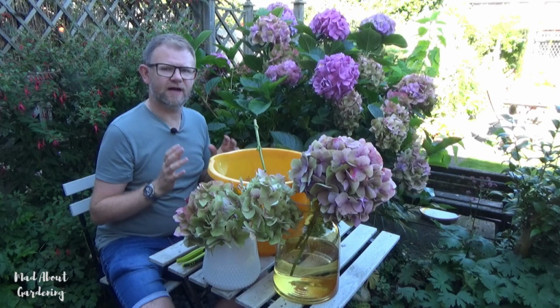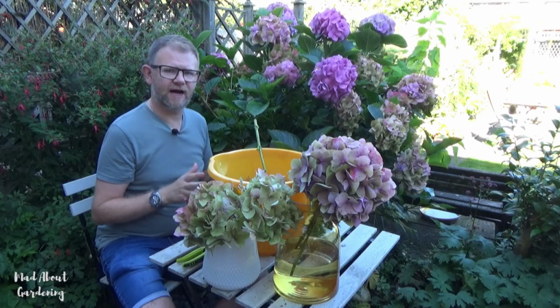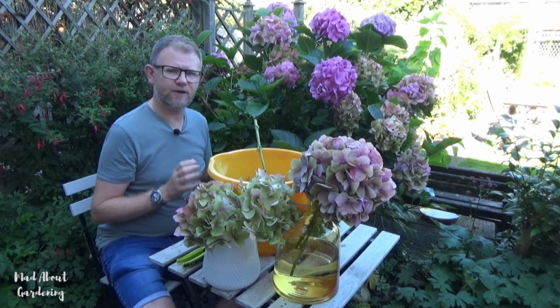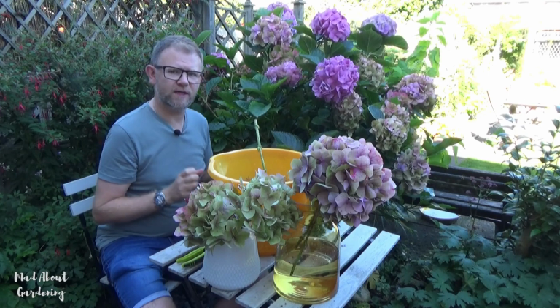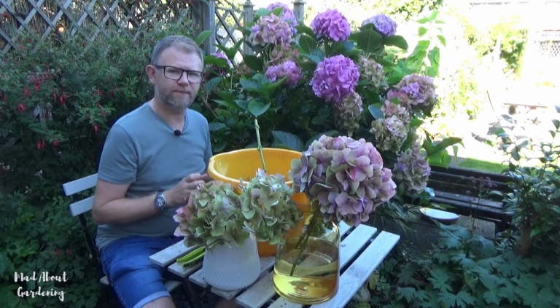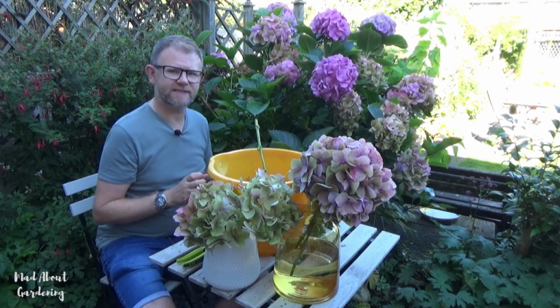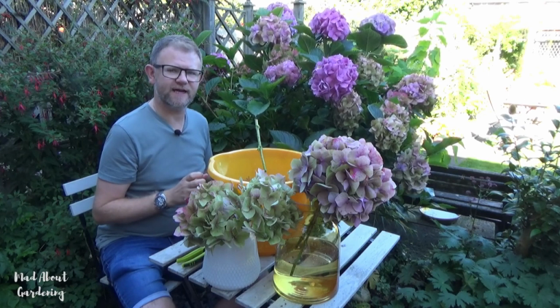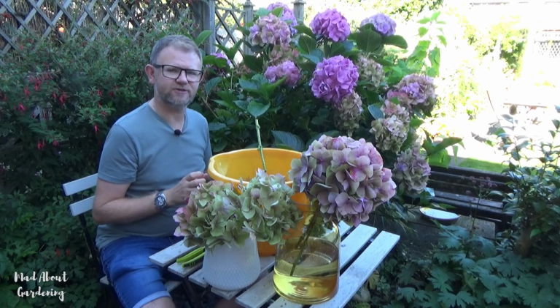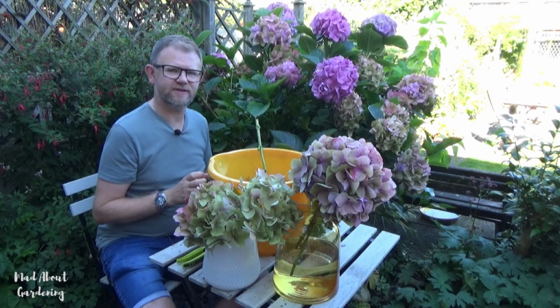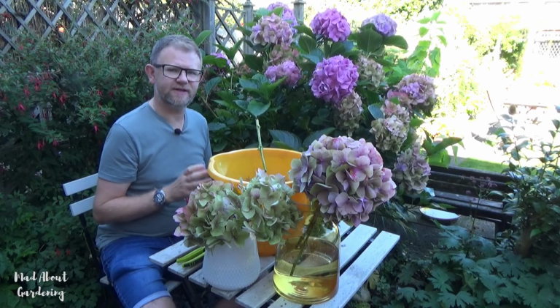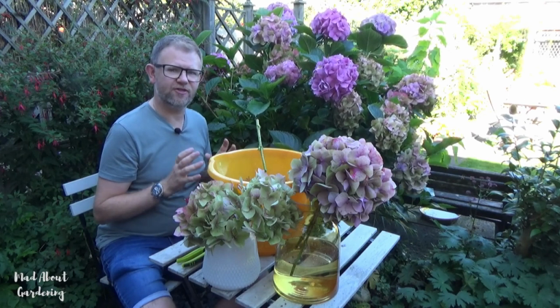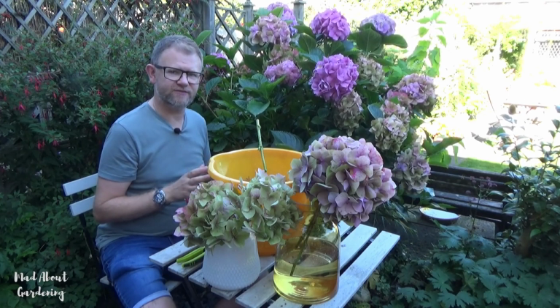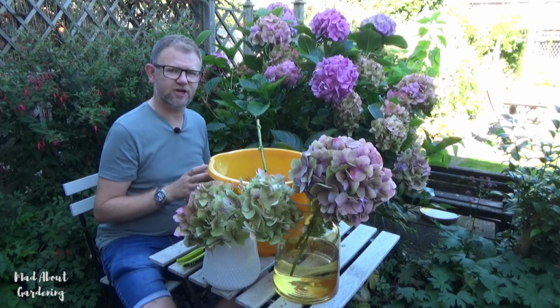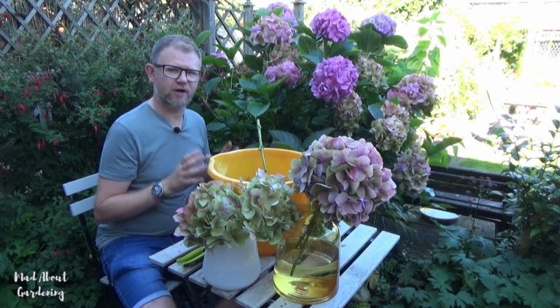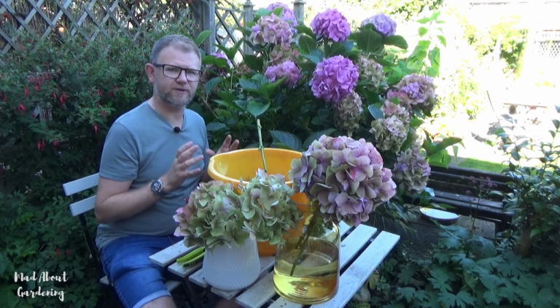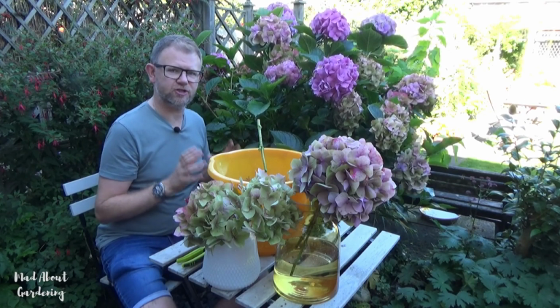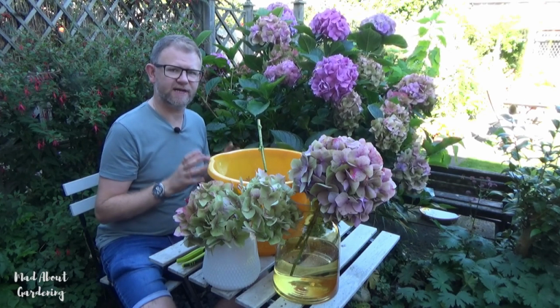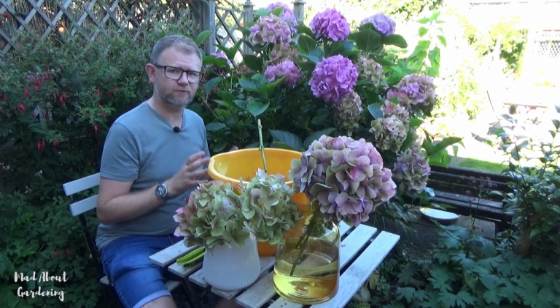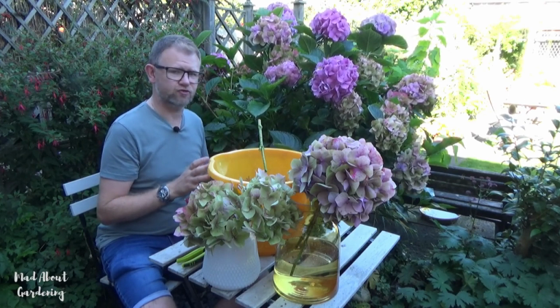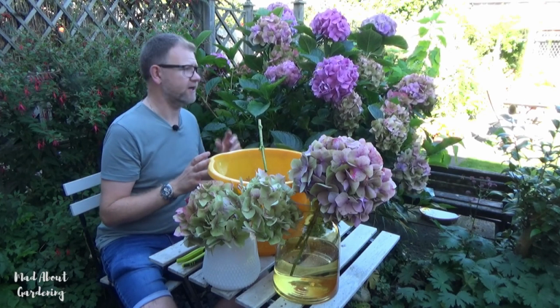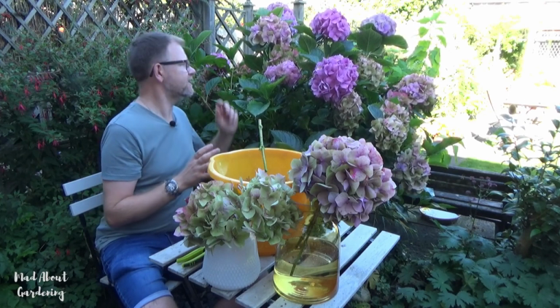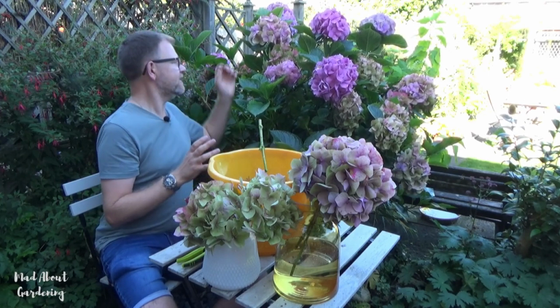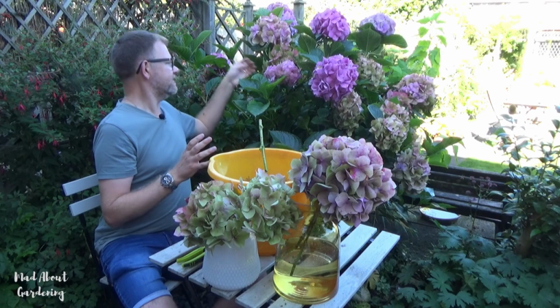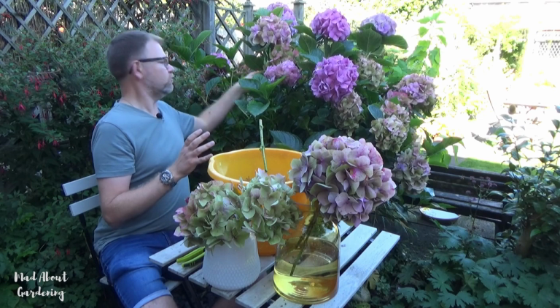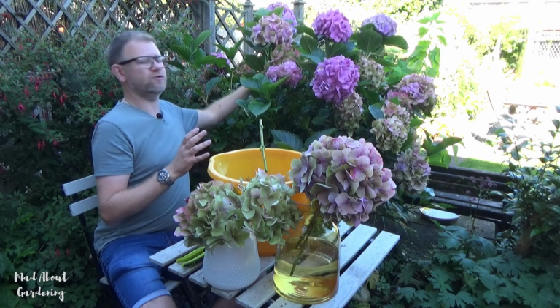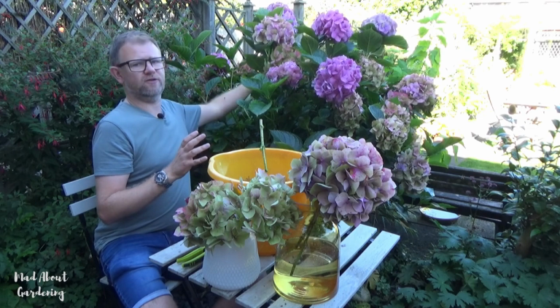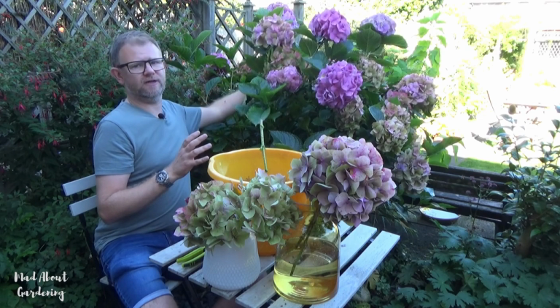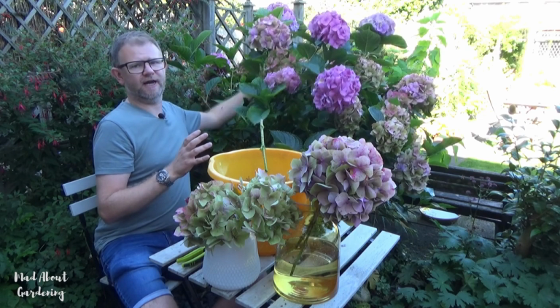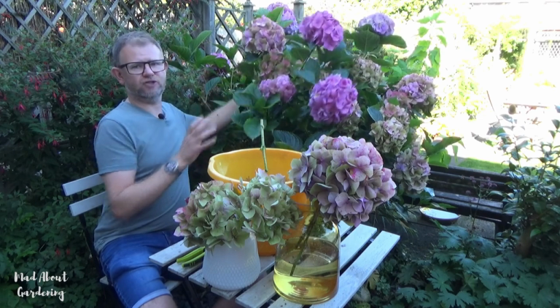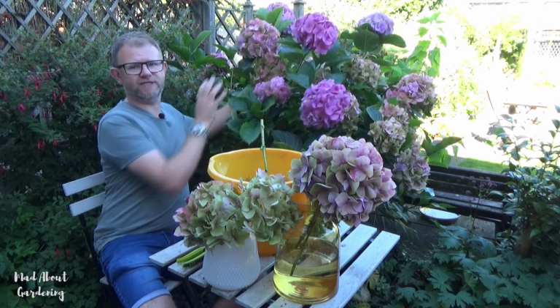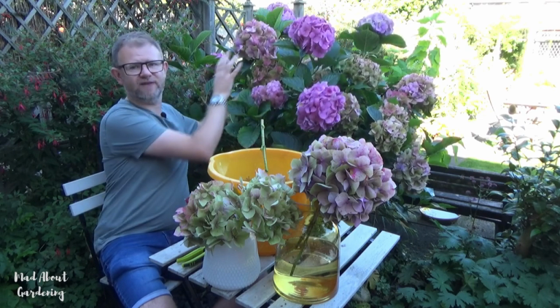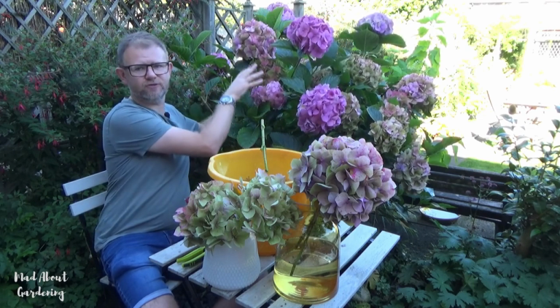Hi and welcome back to the garden. In this video I'm going to show you how to dry these wonderful hydrangea flowers.